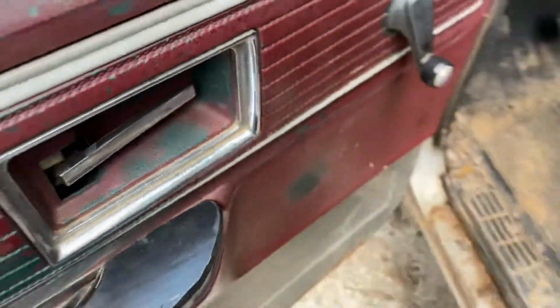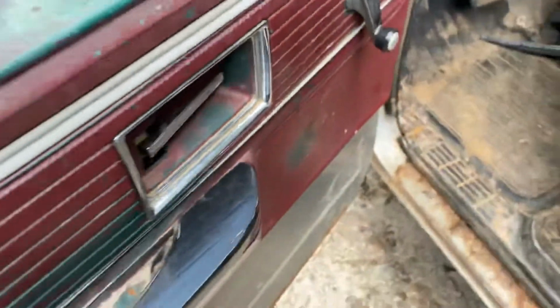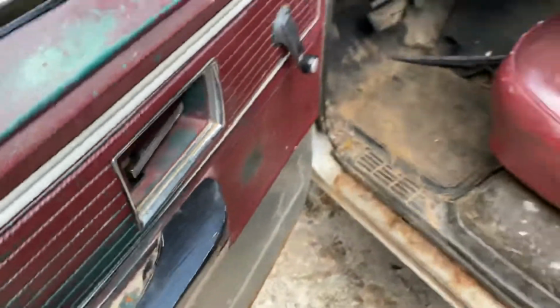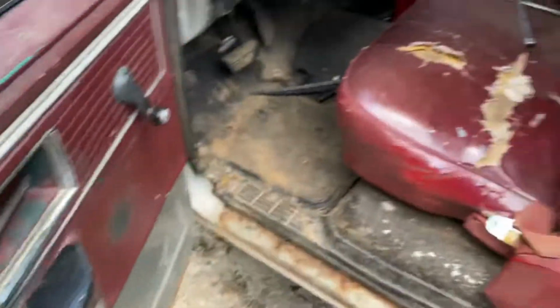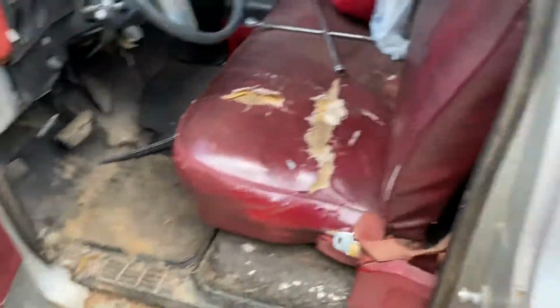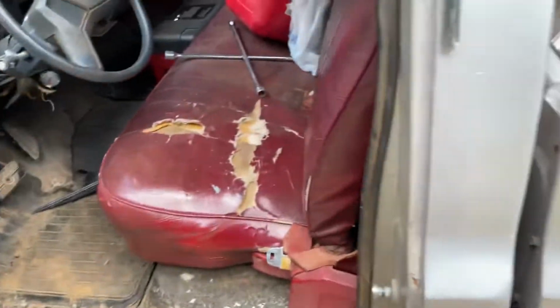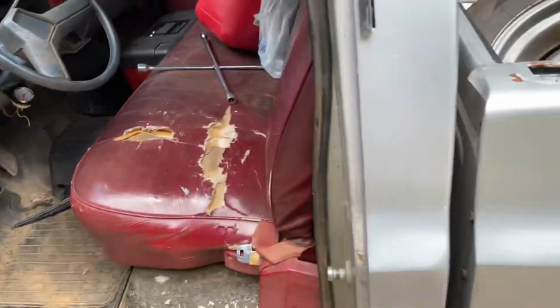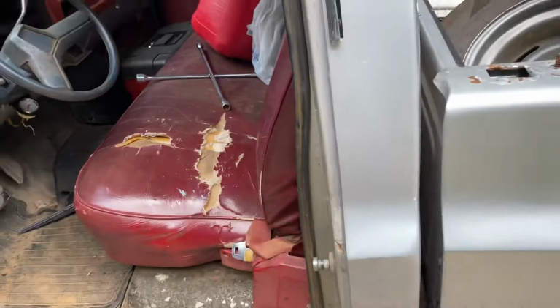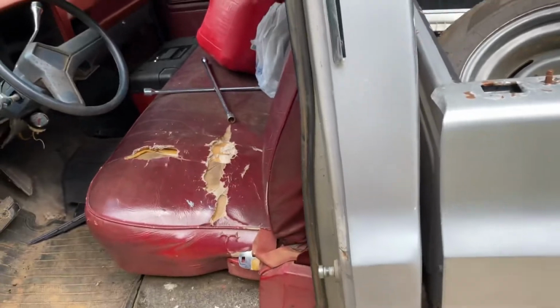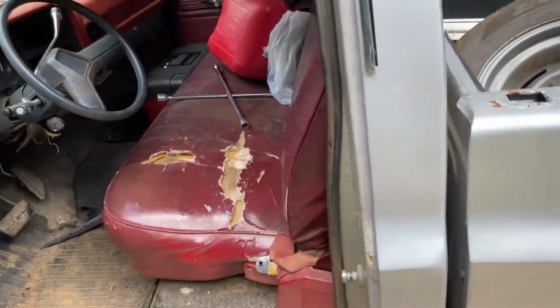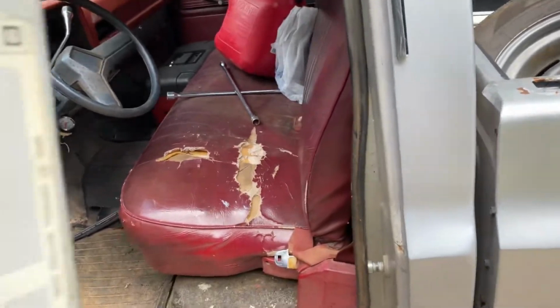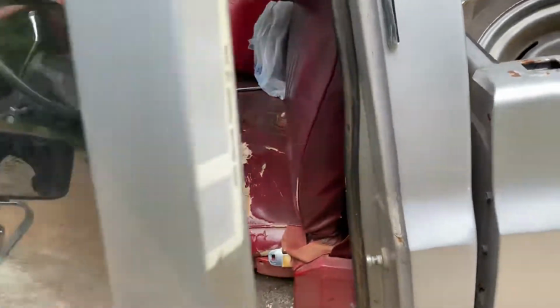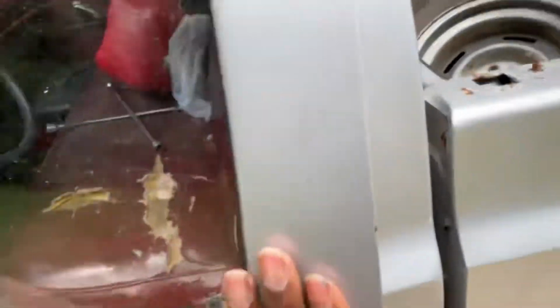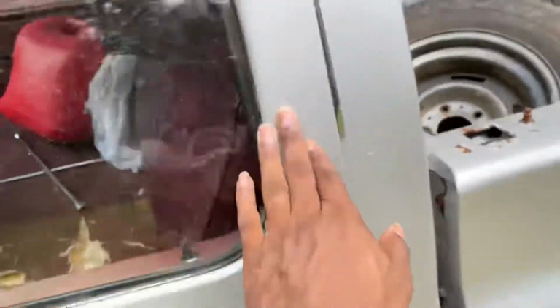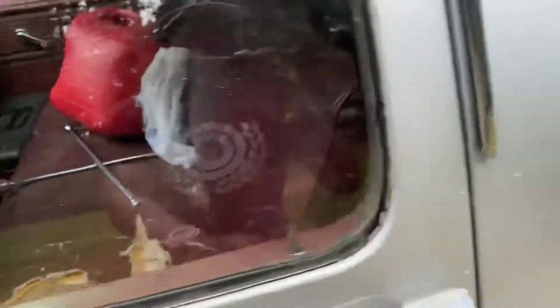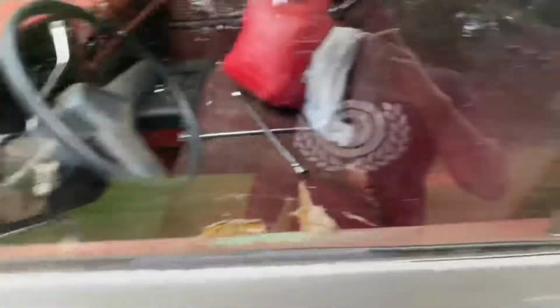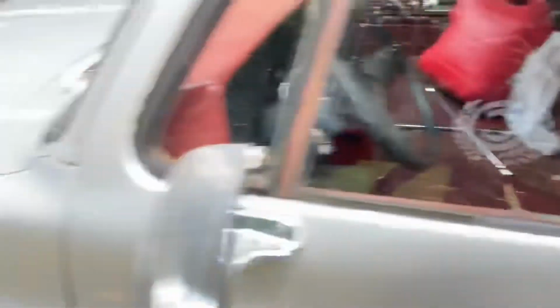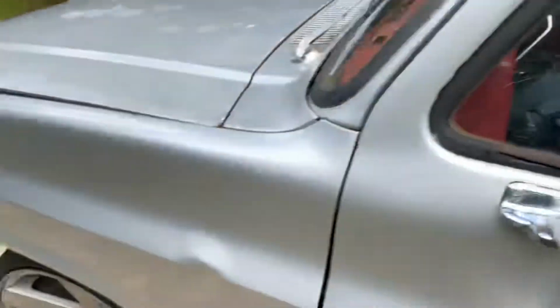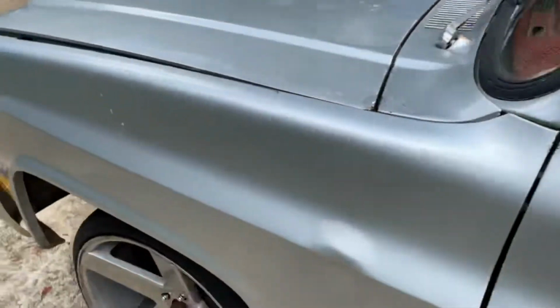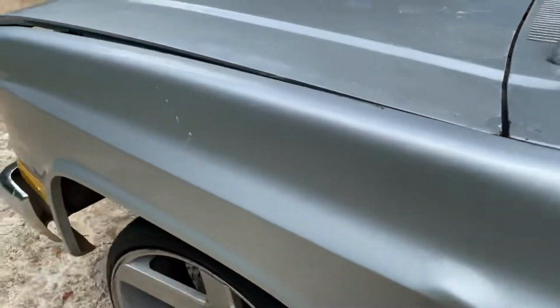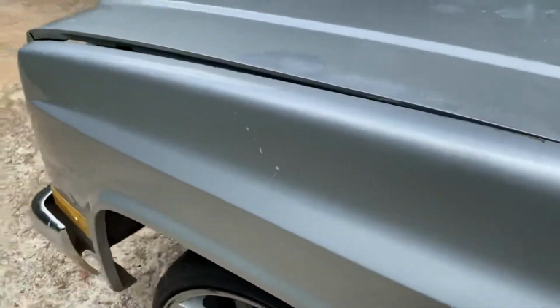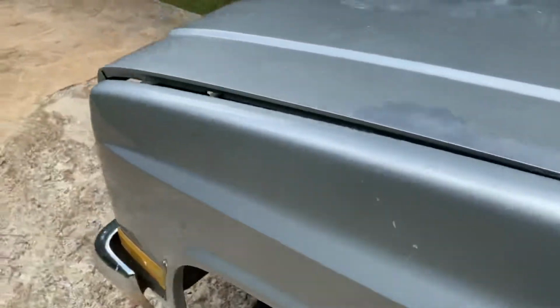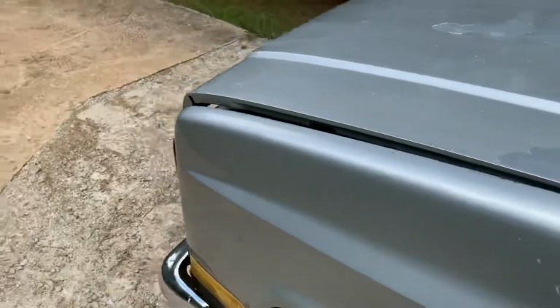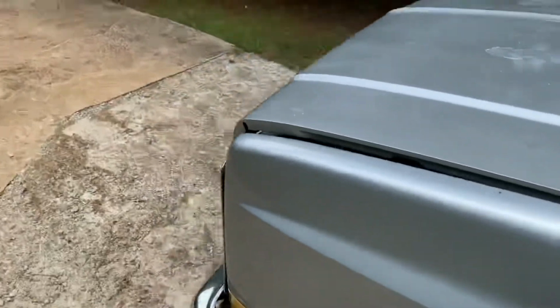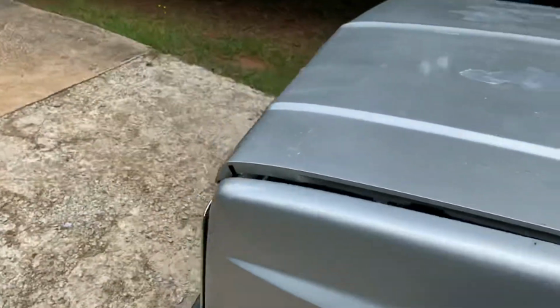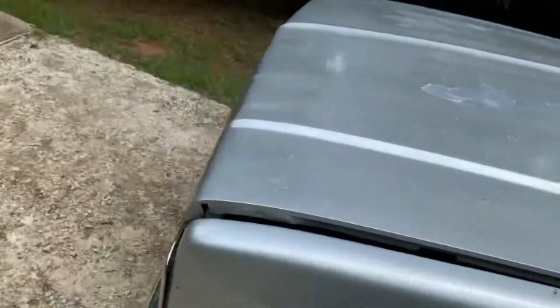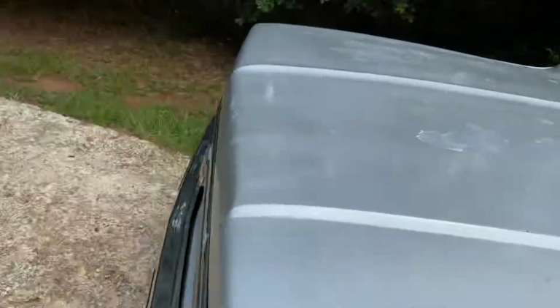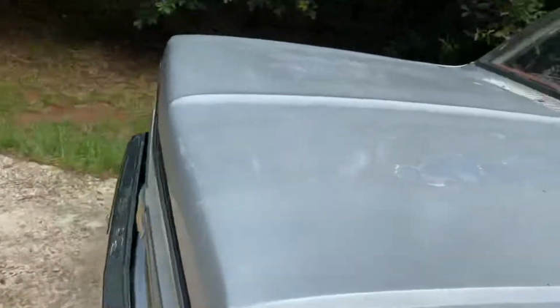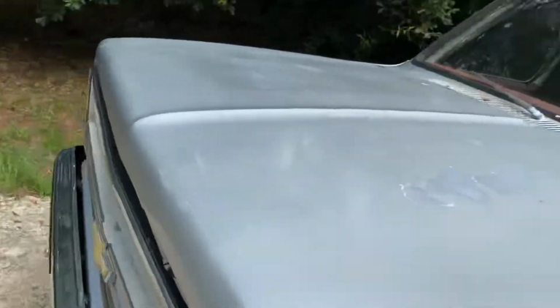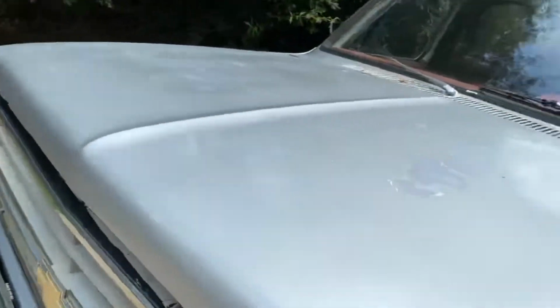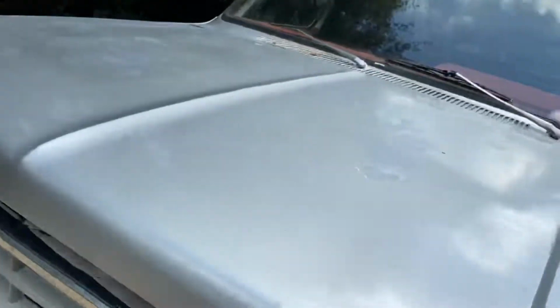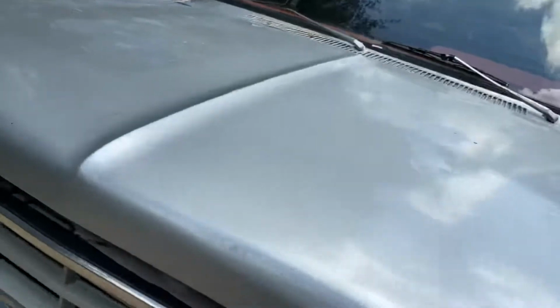Red interior — well, it was red. I already started working on it, so I'm going to be a little late in this video. This is what I wanted to show y'all.